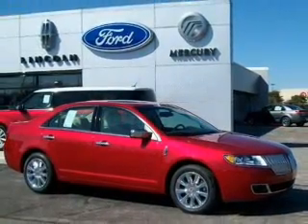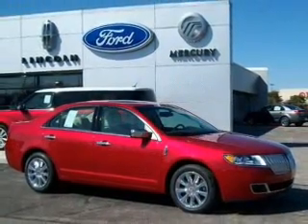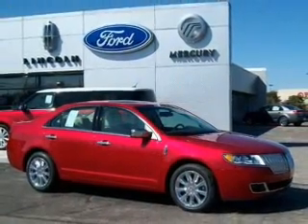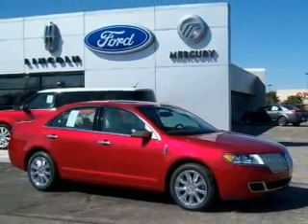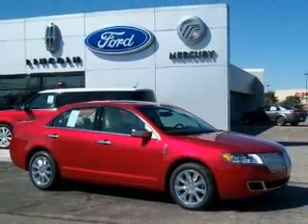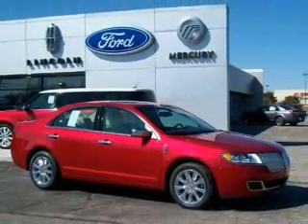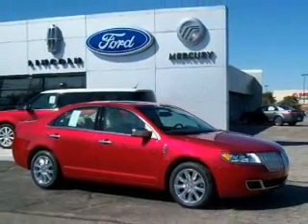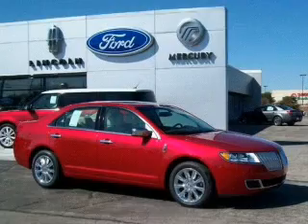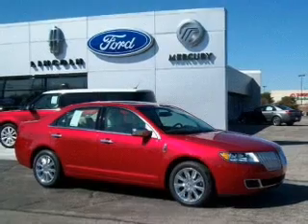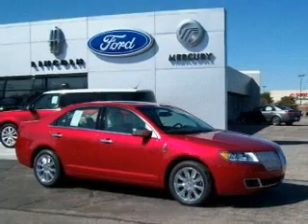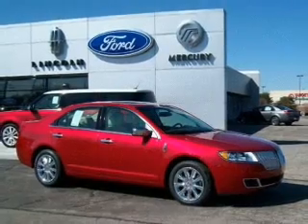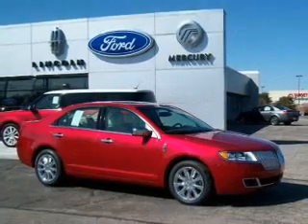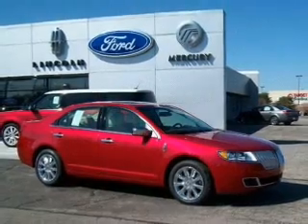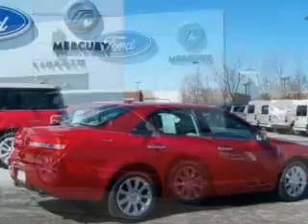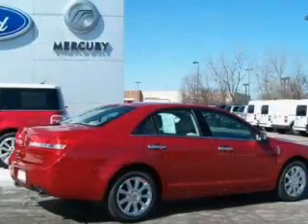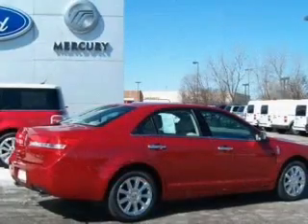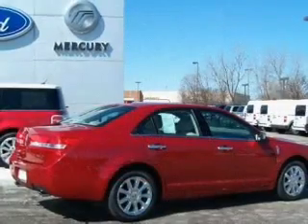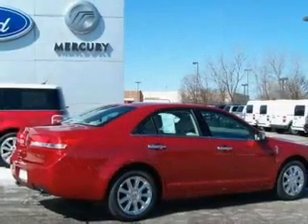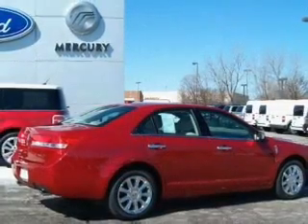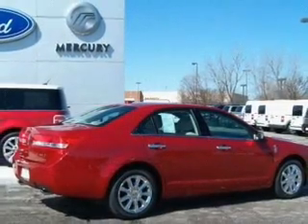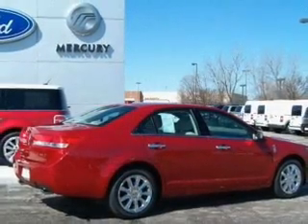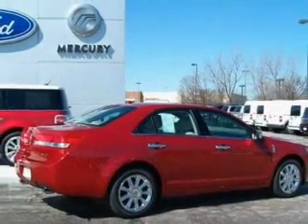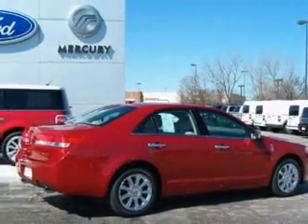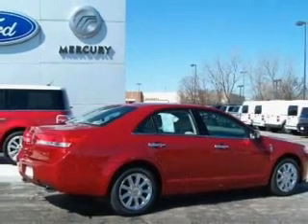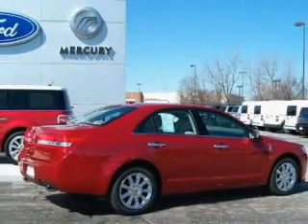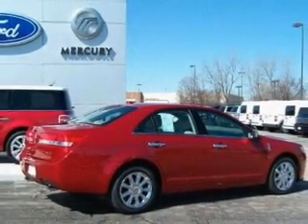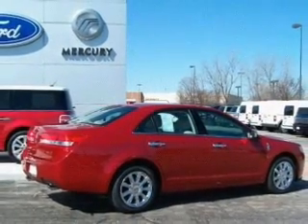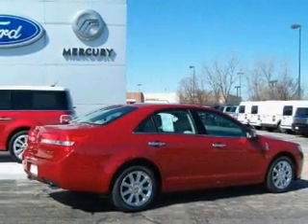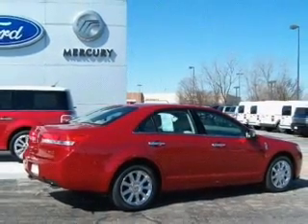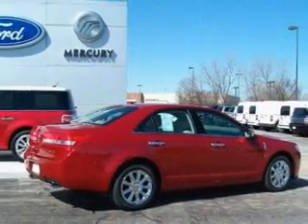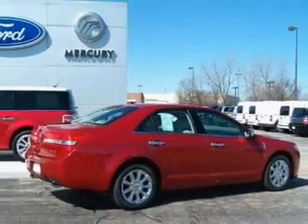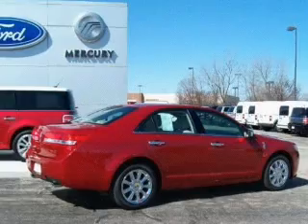Heated seats are there for you on cold winter days. This car has separate passenger temperature controls. Call today to schedule a test drive.